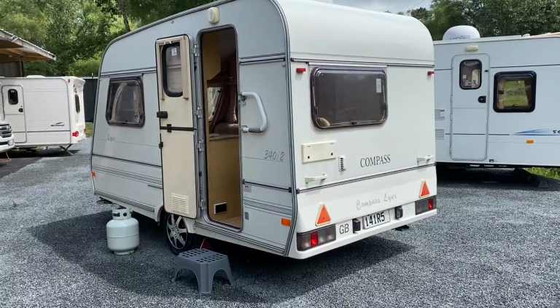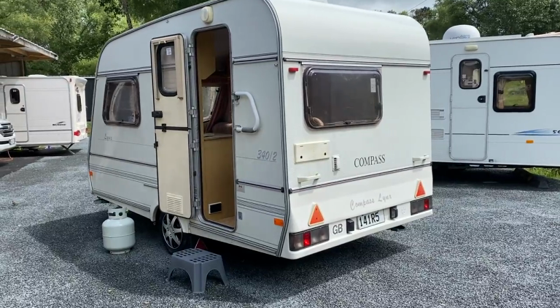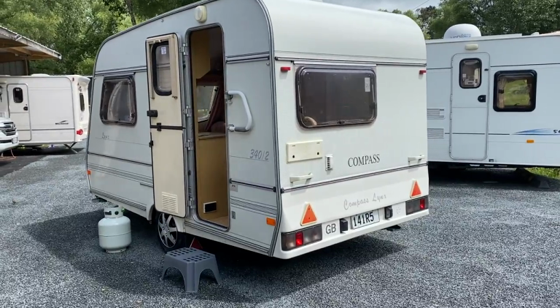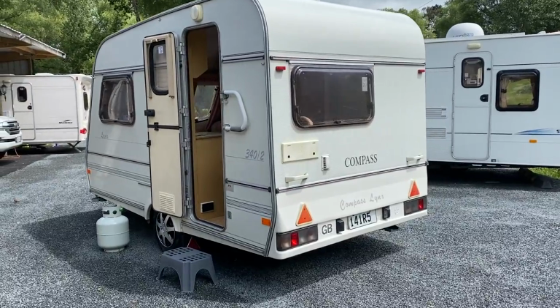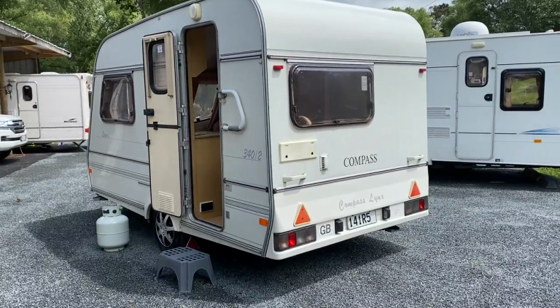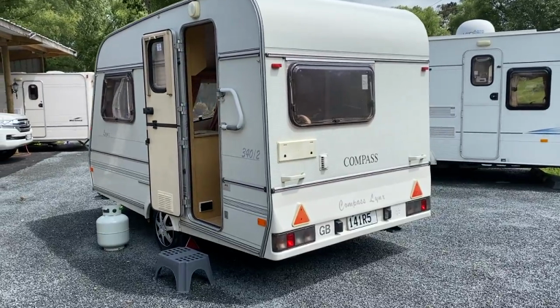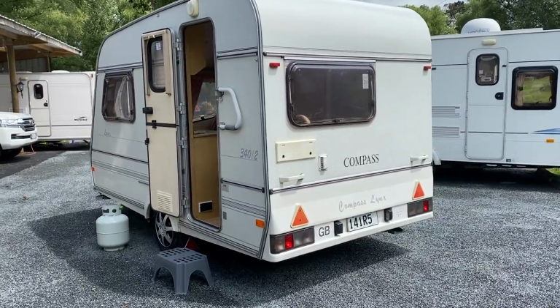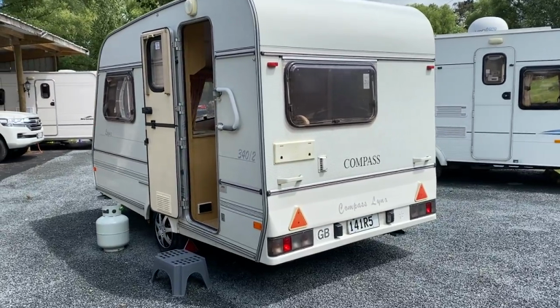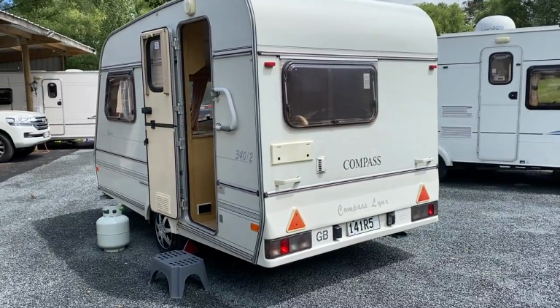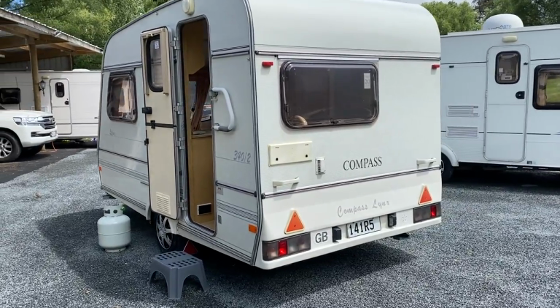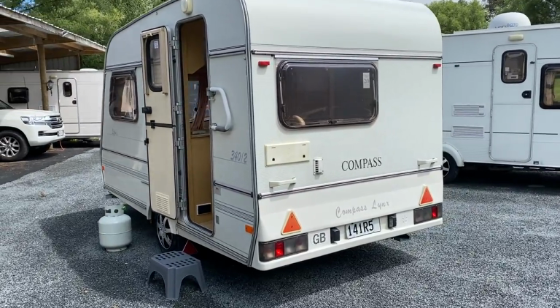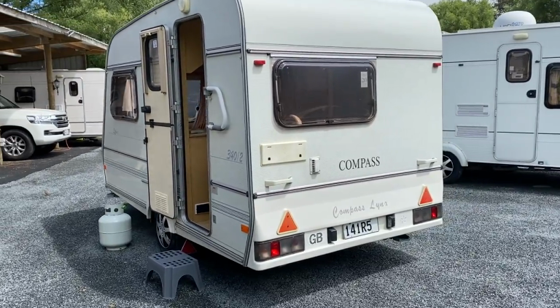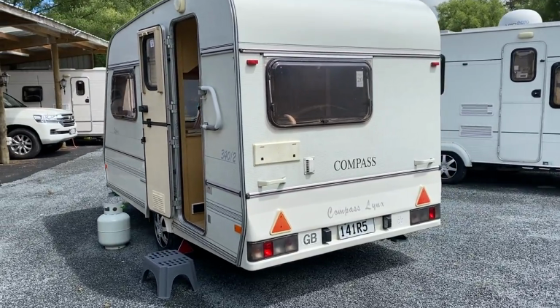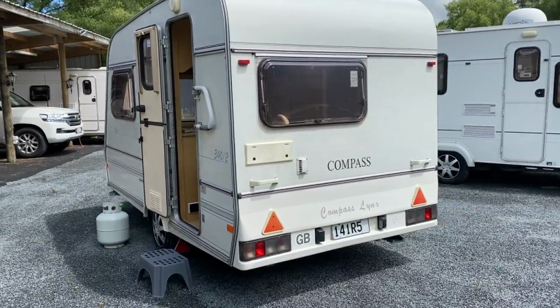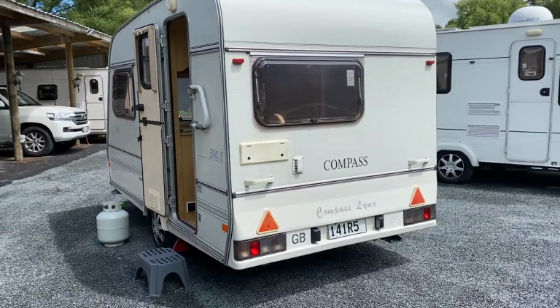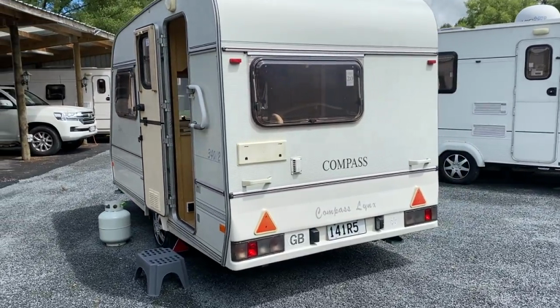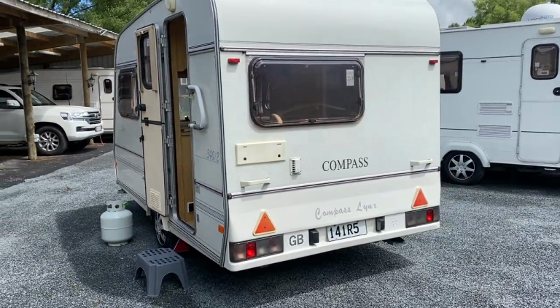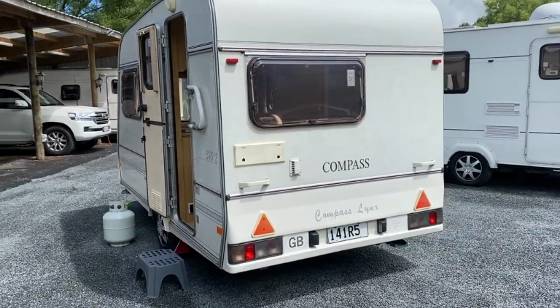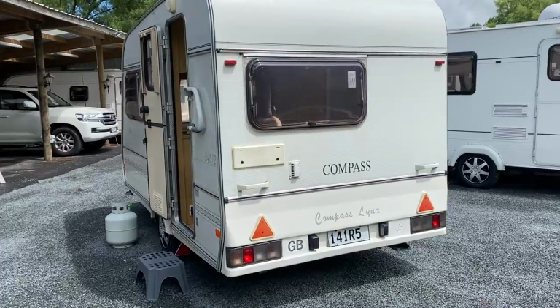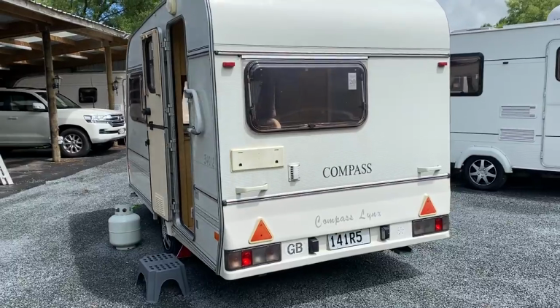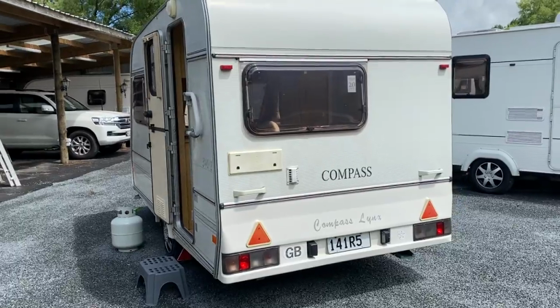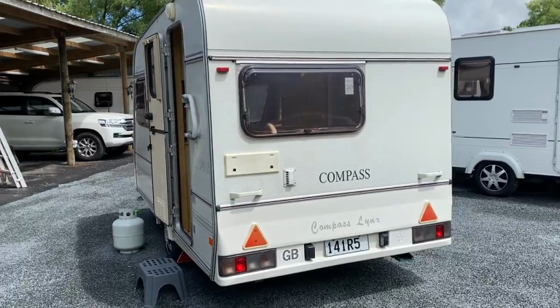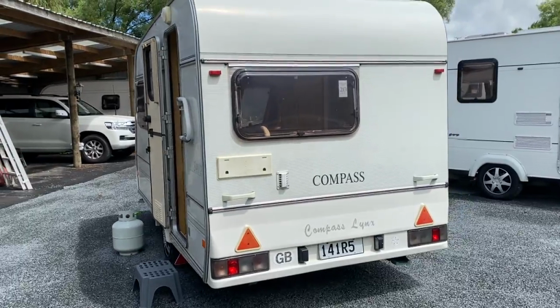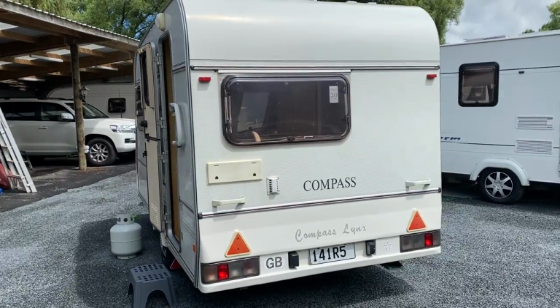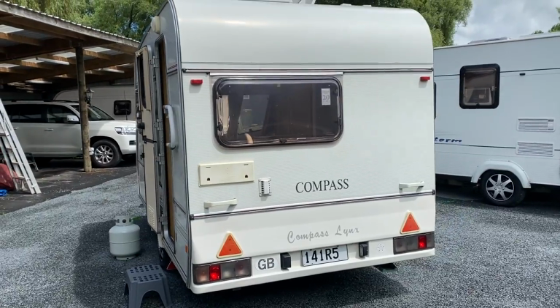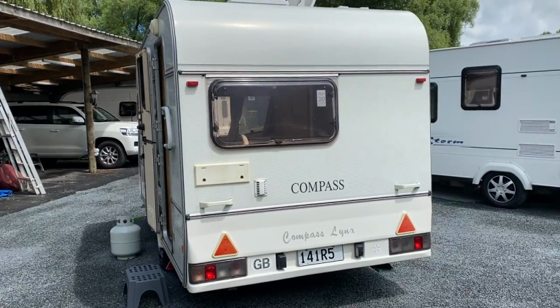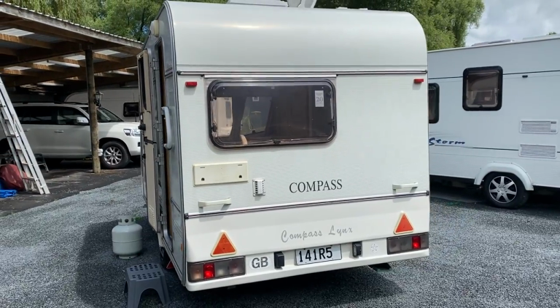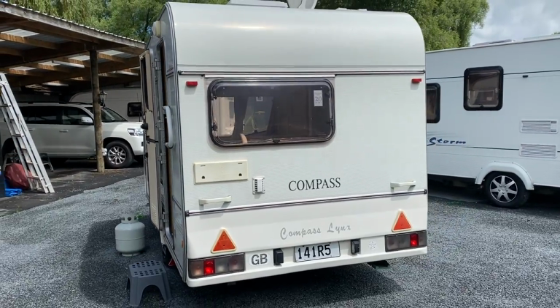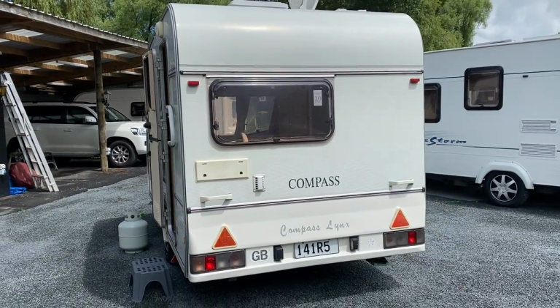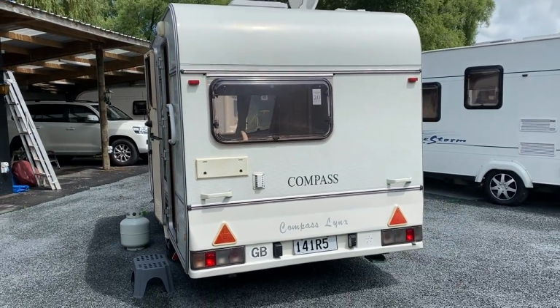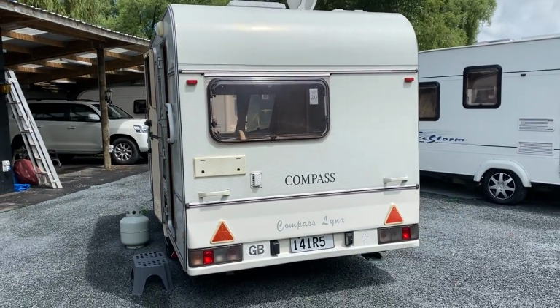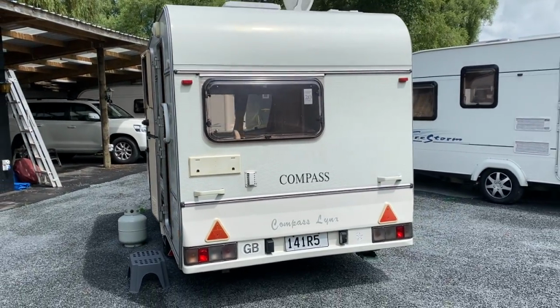It has handles on the front and rear, and you can simply manhandle it around on a flat surface.